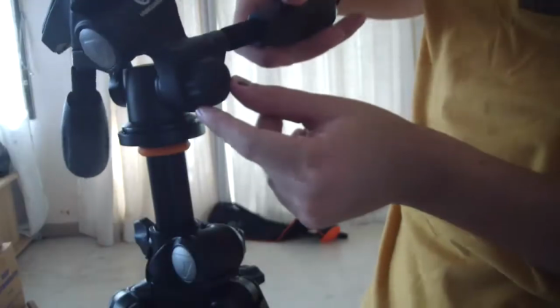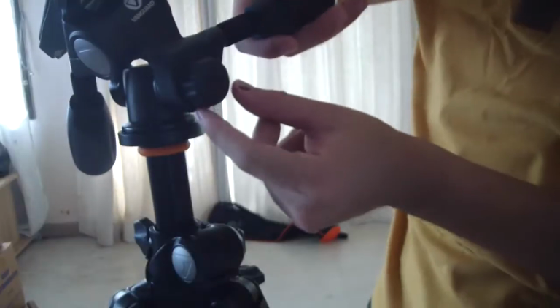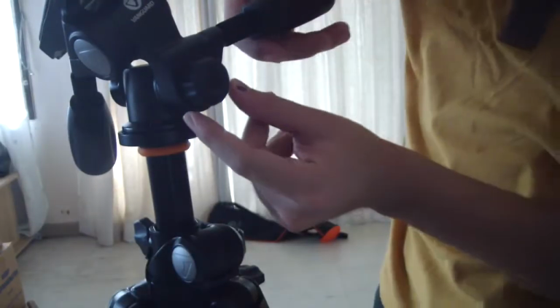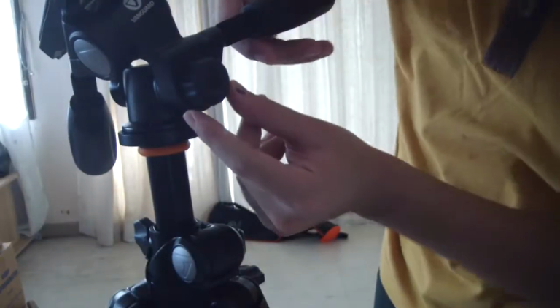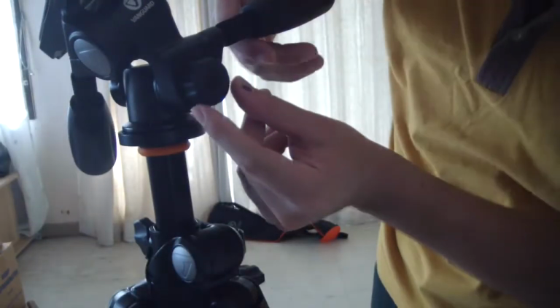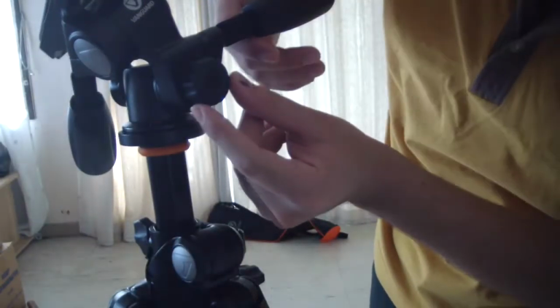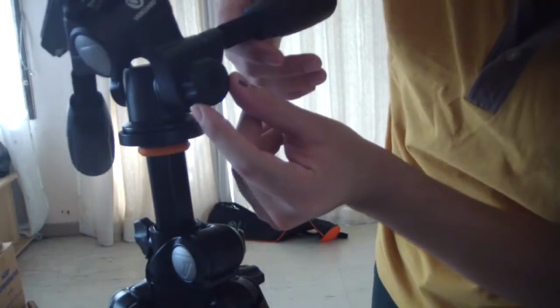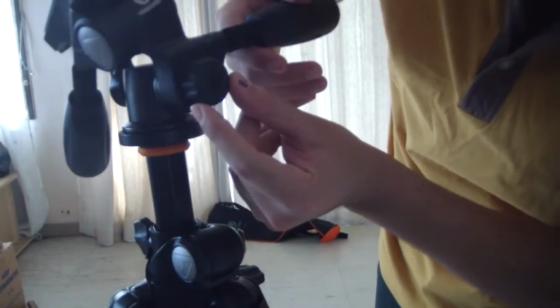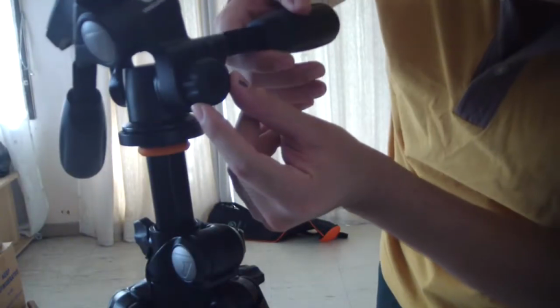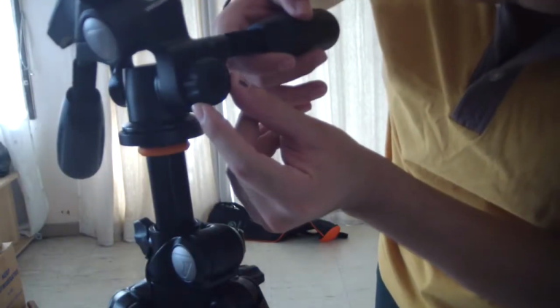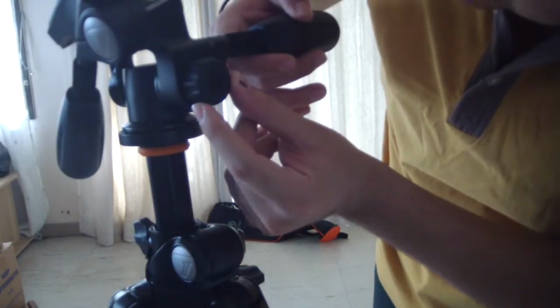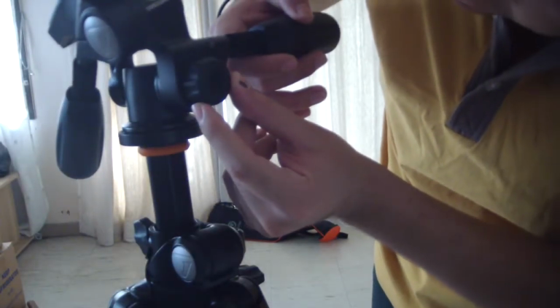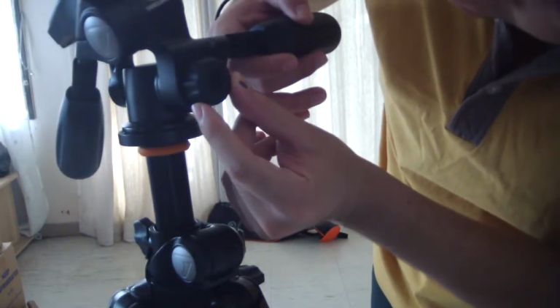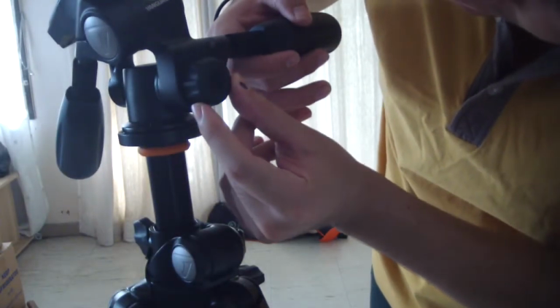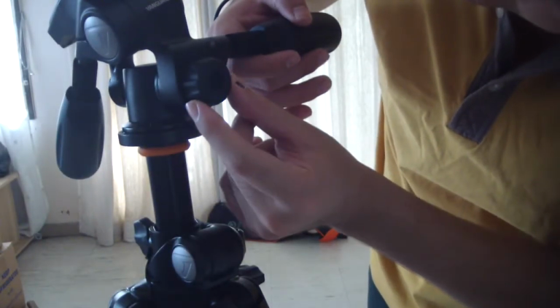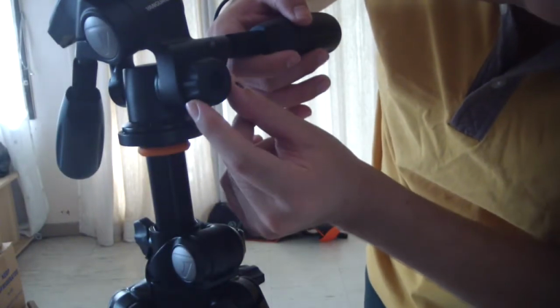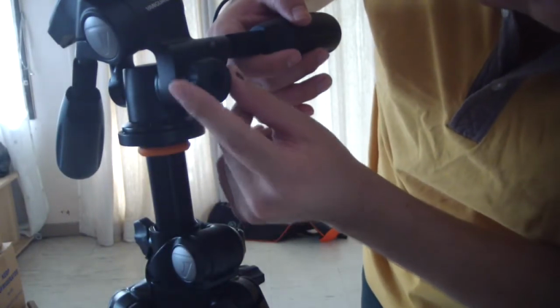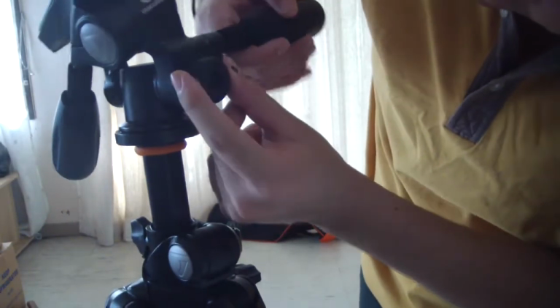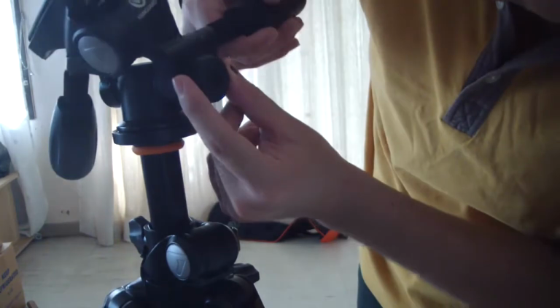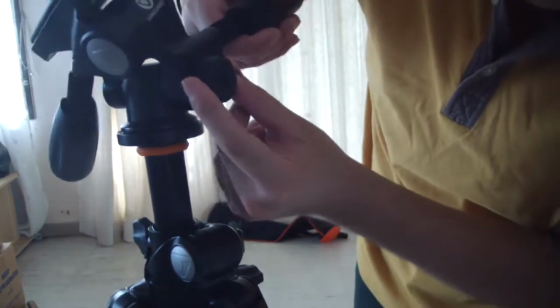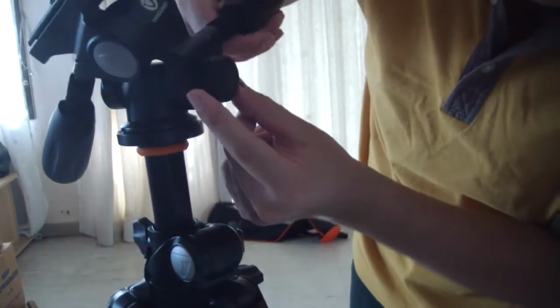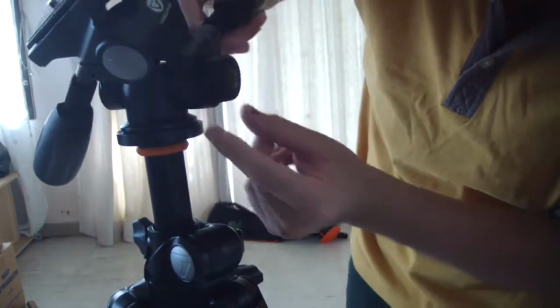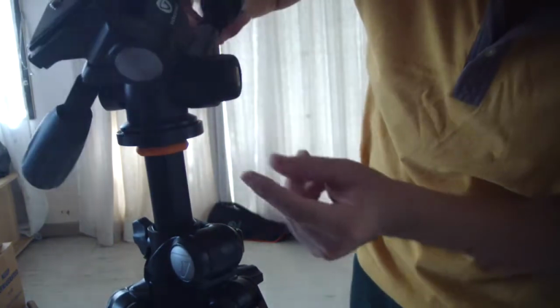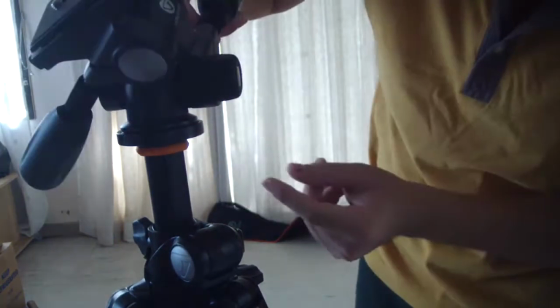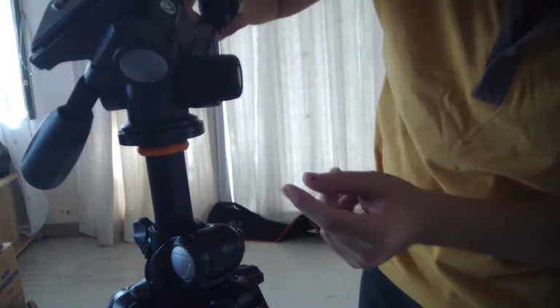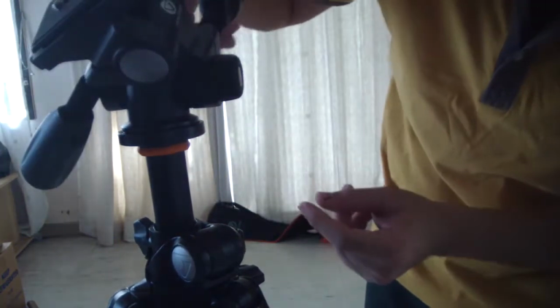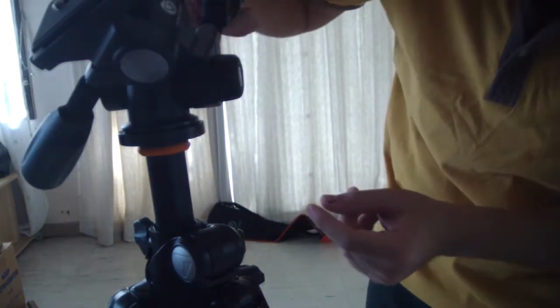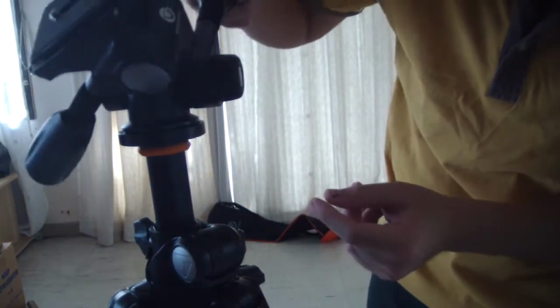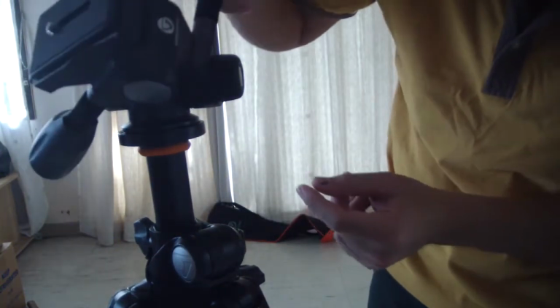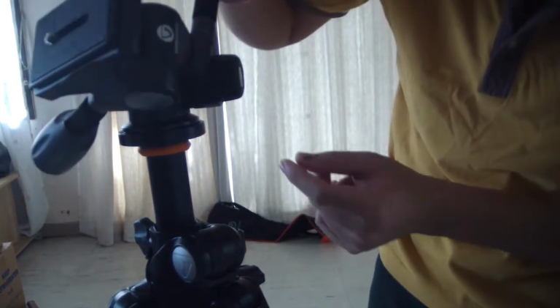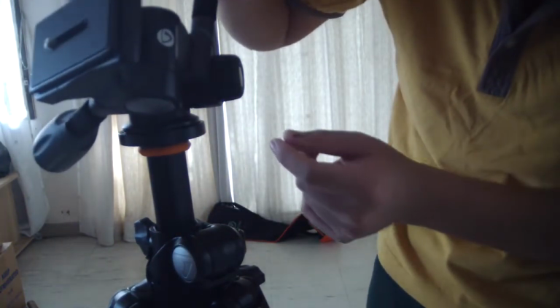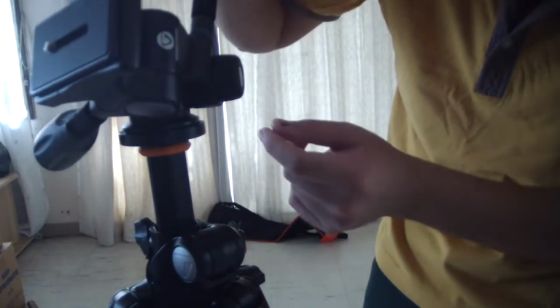Here we have the tension knob. You can set it to either photo or panorama. Panorama delivers smoother panning.